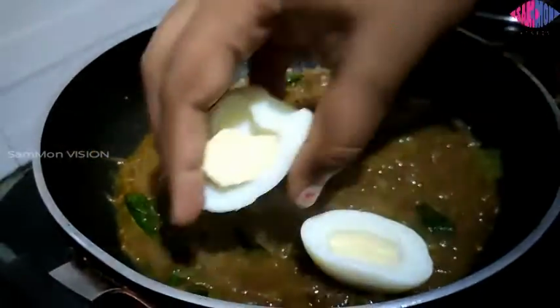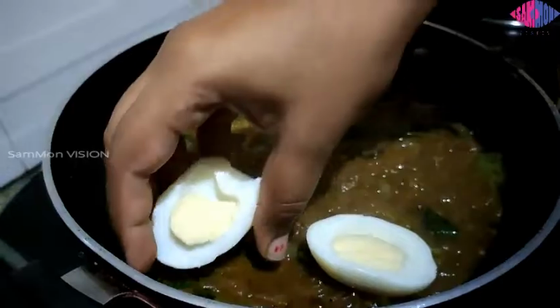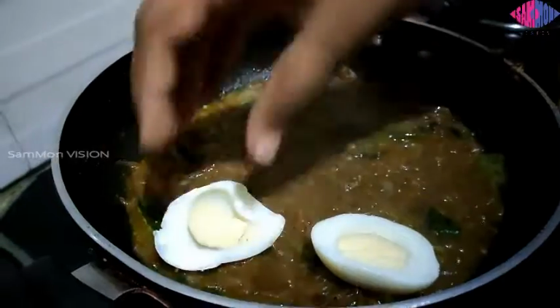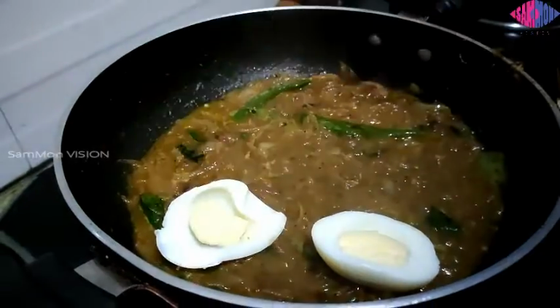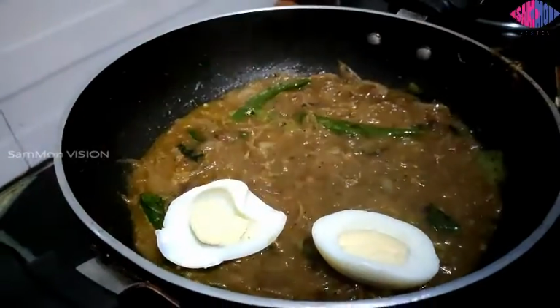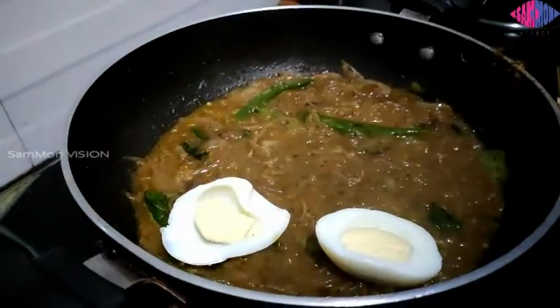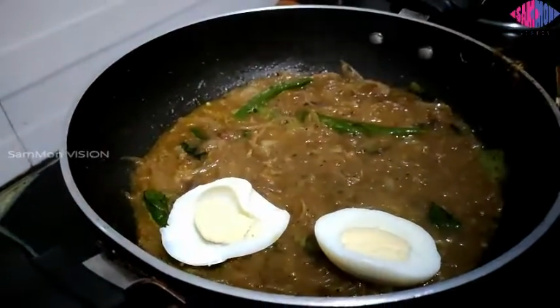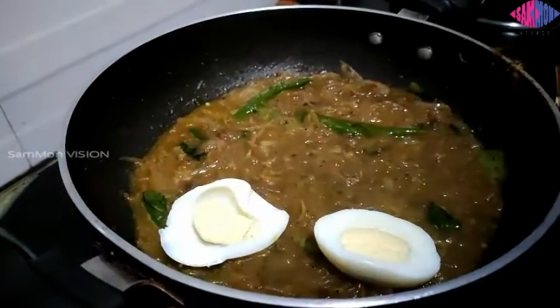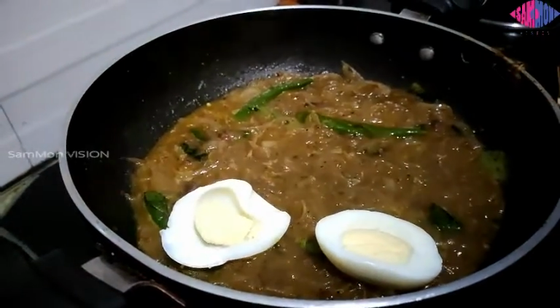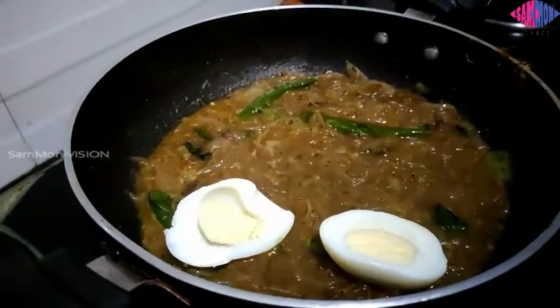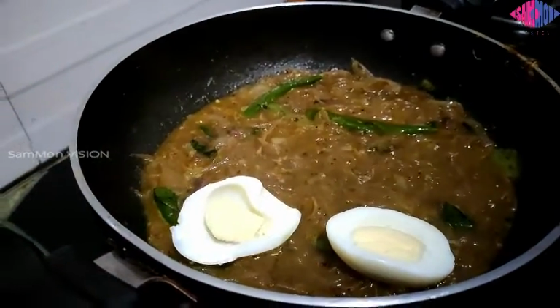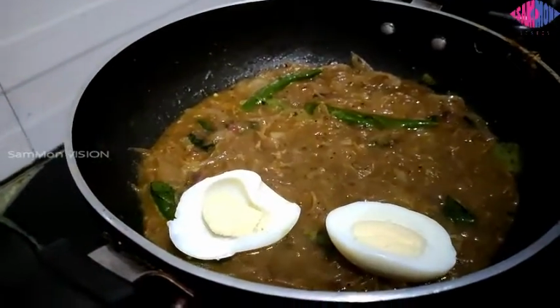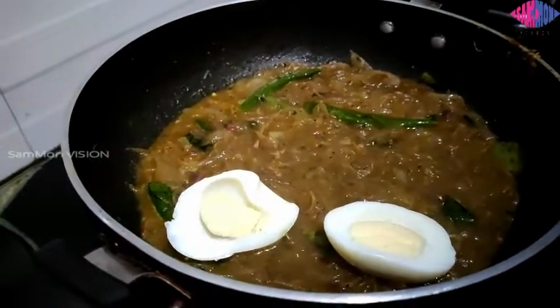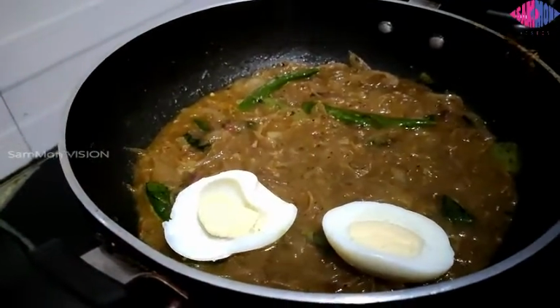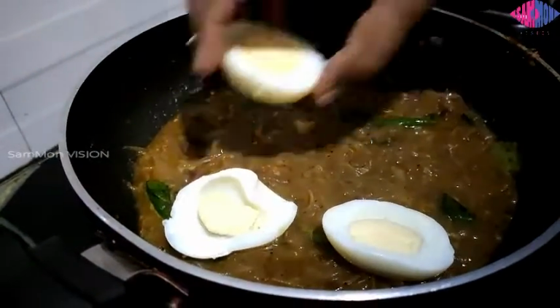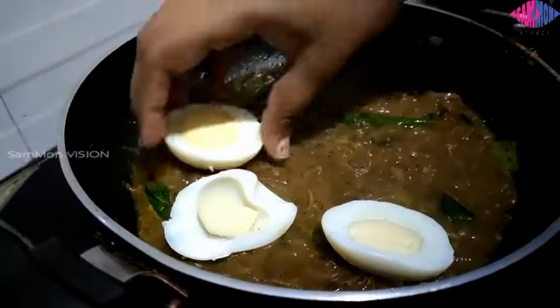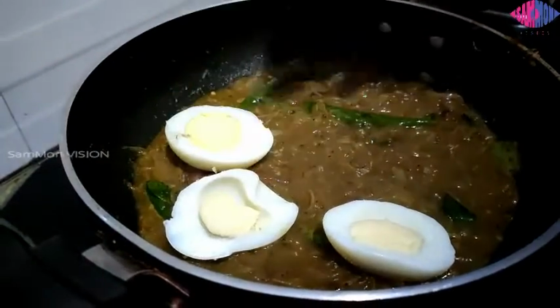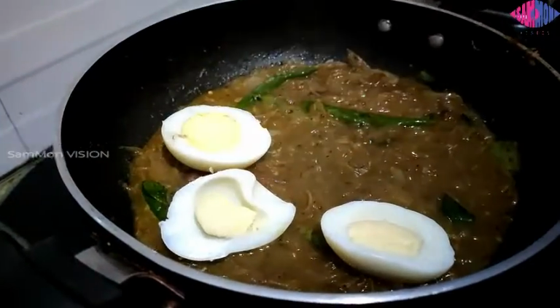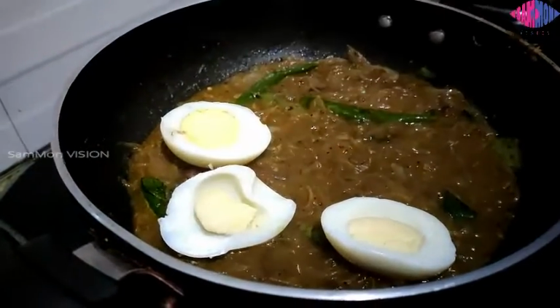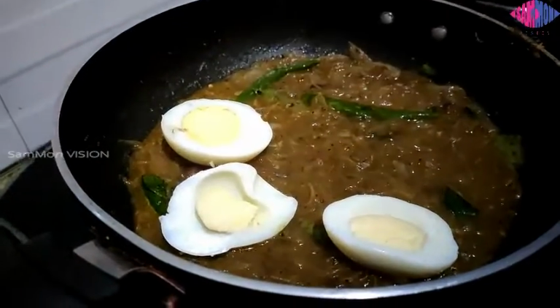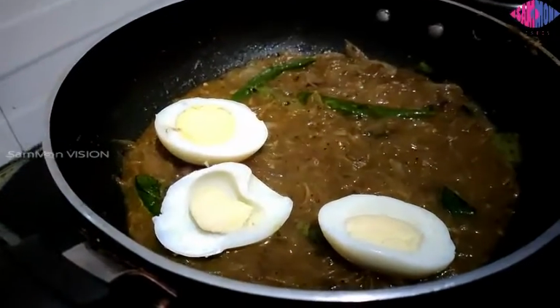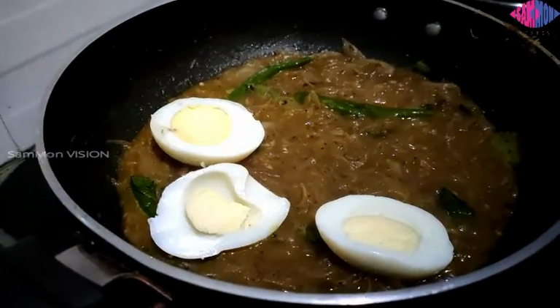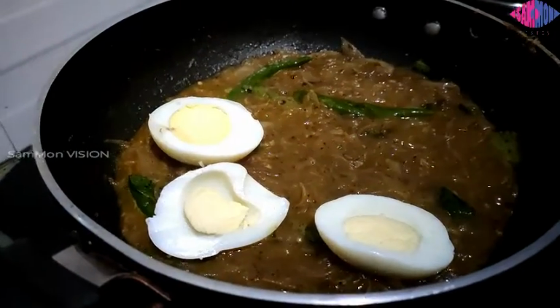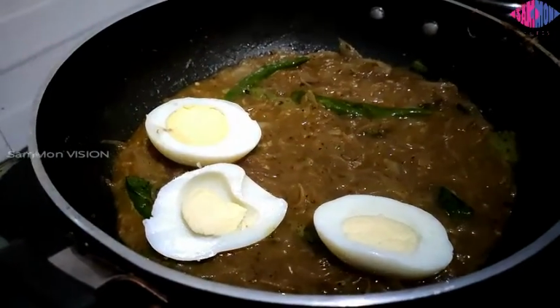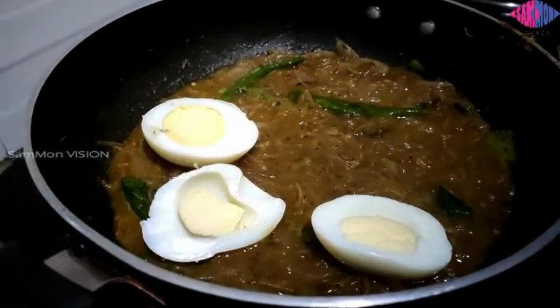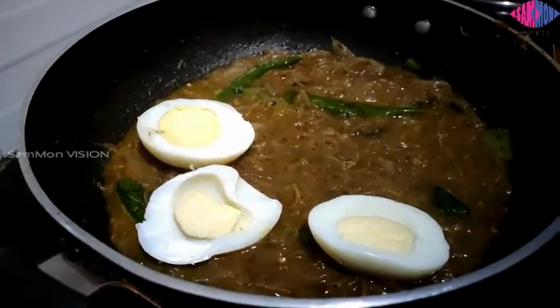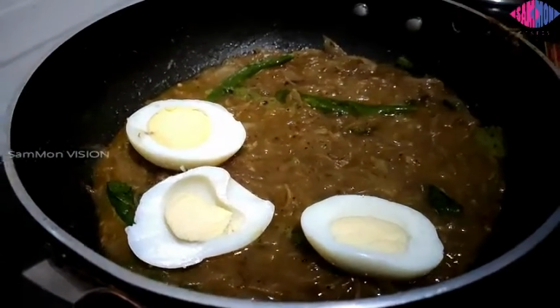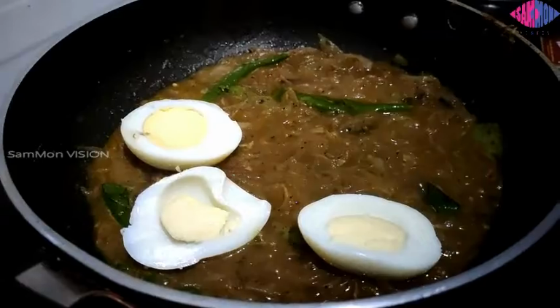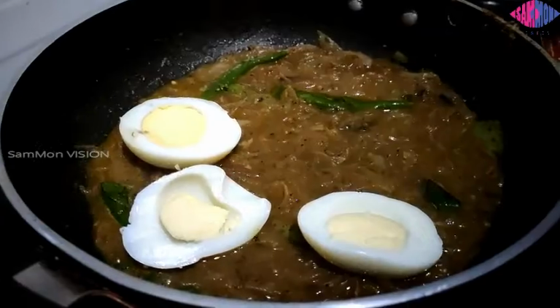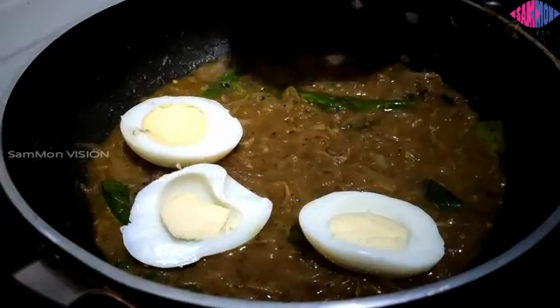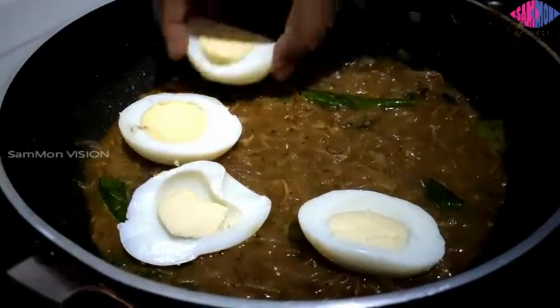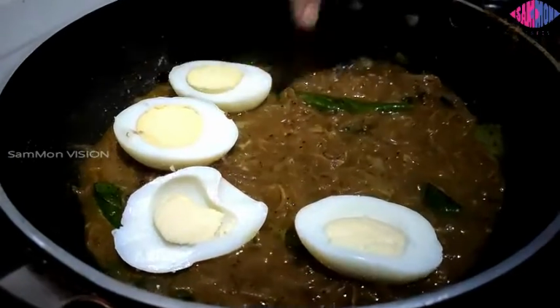Once the gravy gets boiled, add the sliced eggs into it and stir carefully along with the gravy.